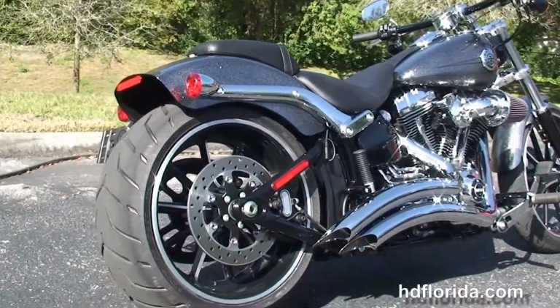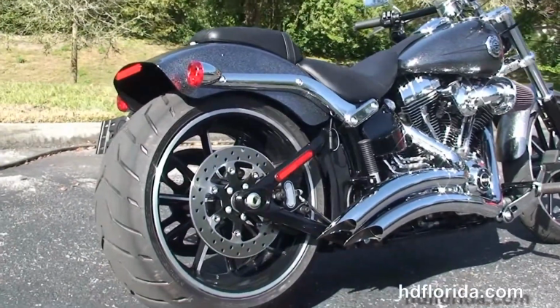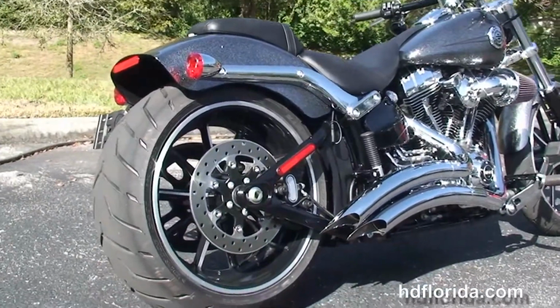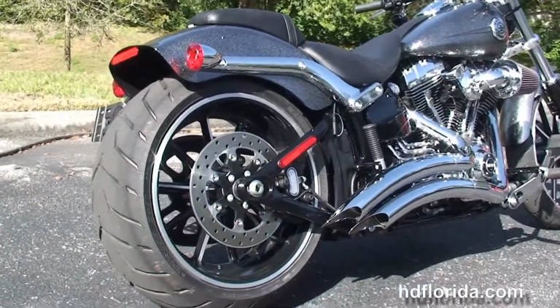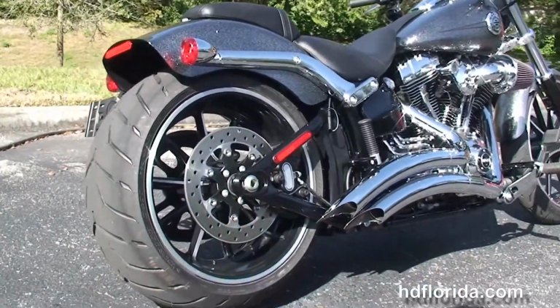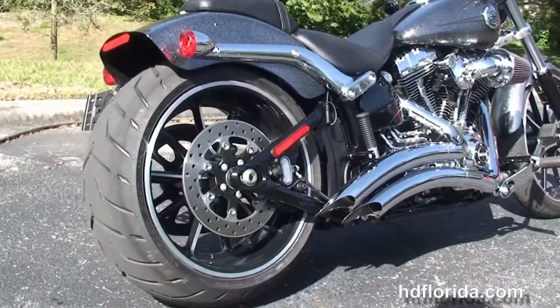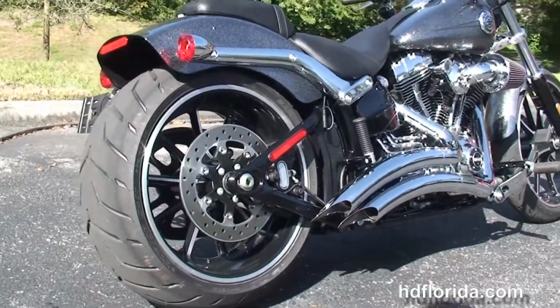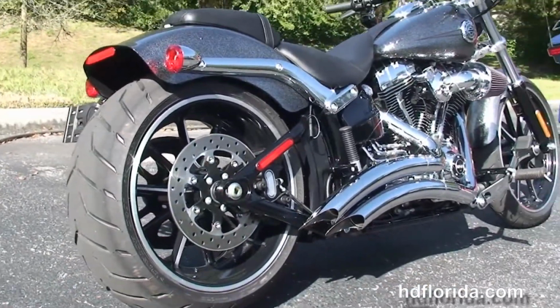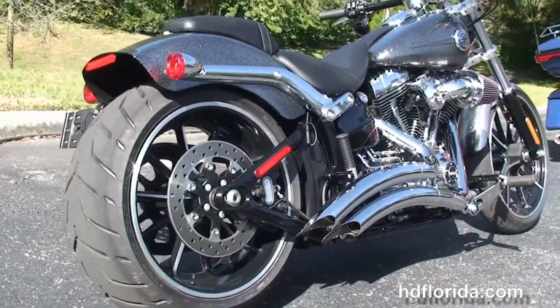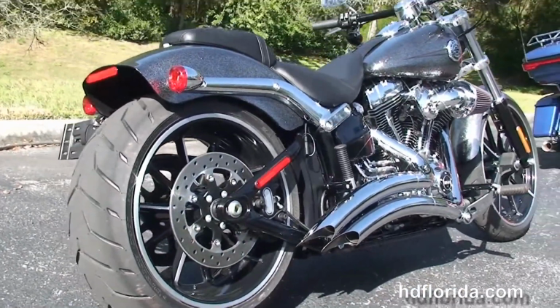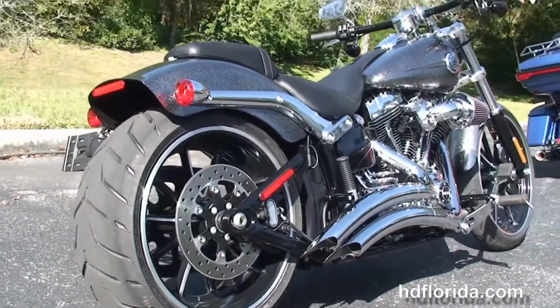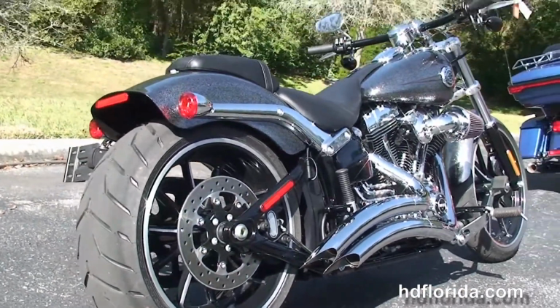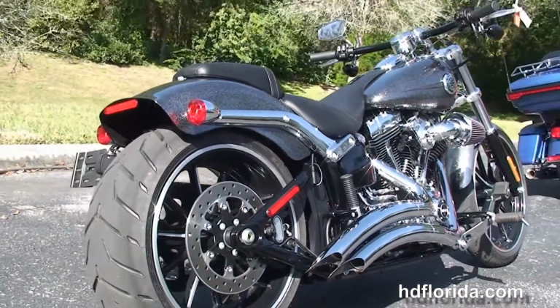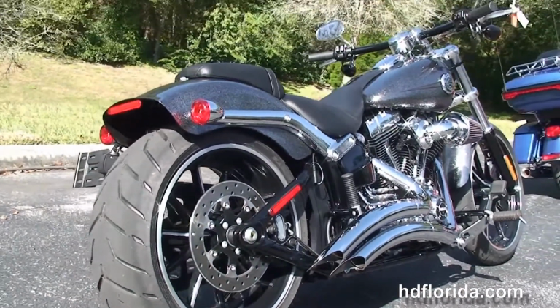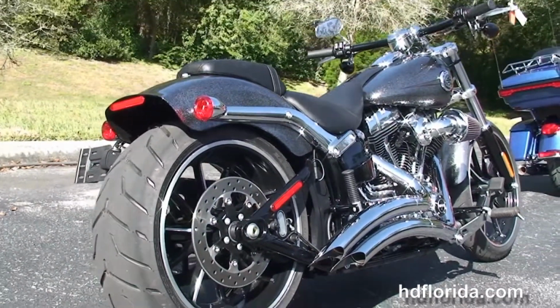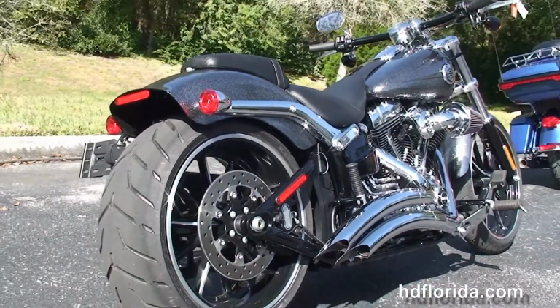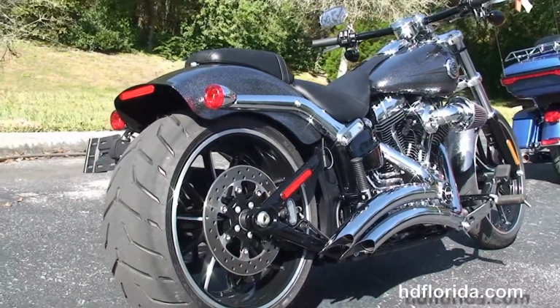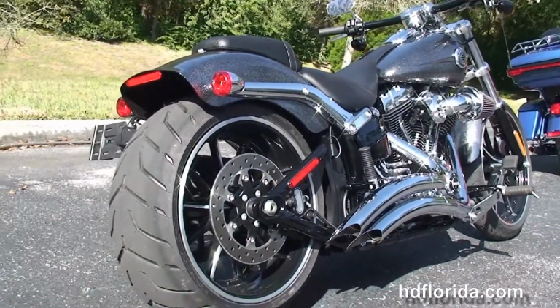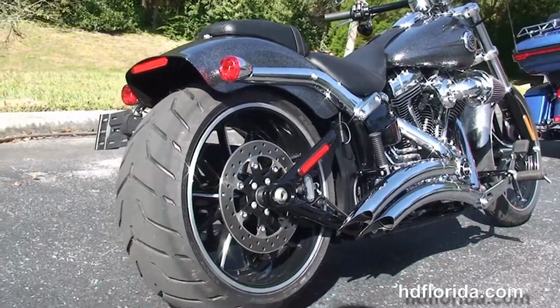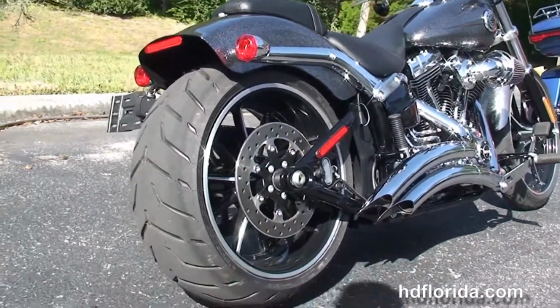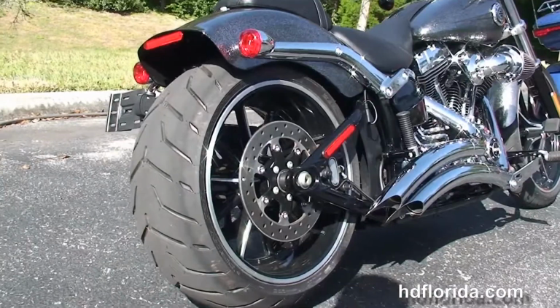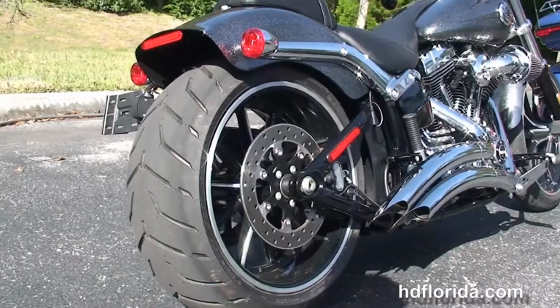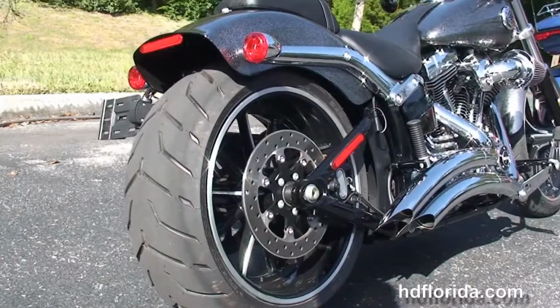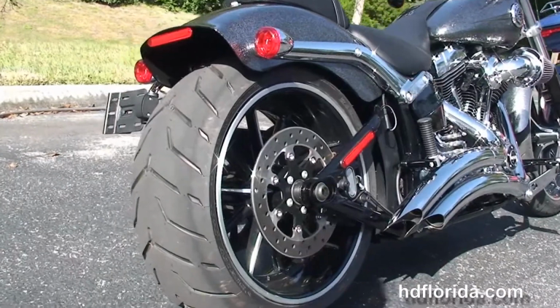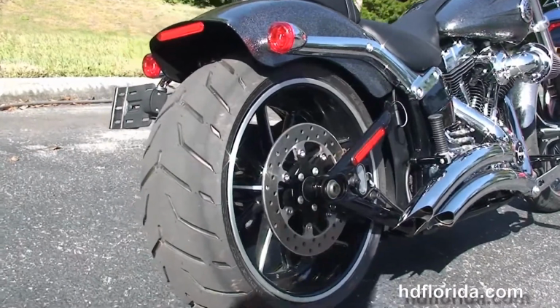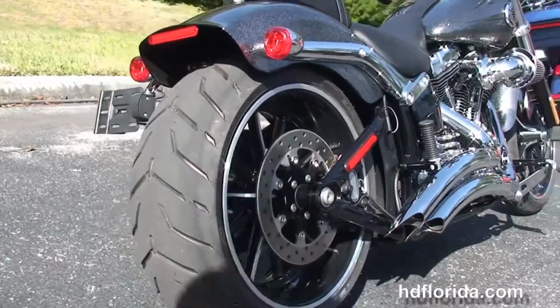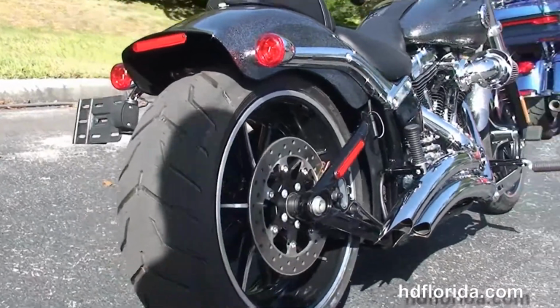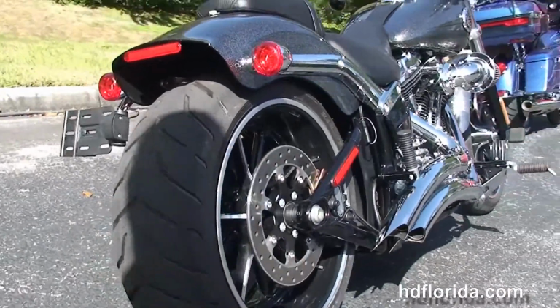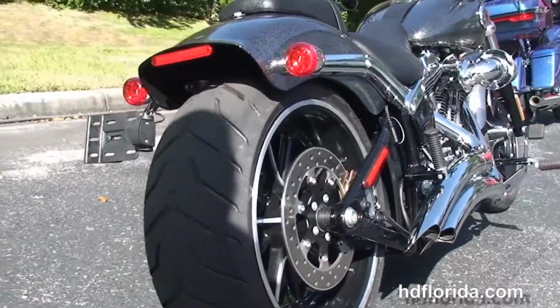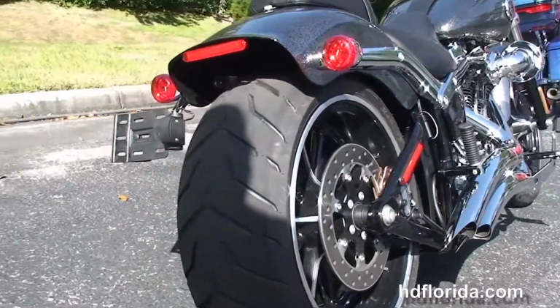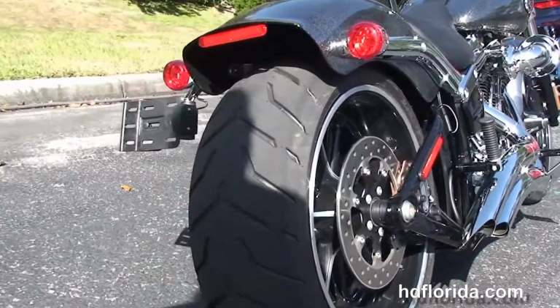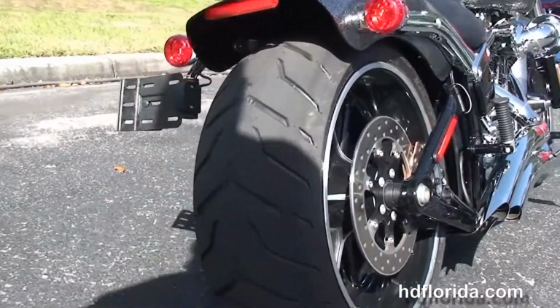the Stage 1 Fuel Mapping, Screaming Eagle Race Tuner, and a set of Vance & Hines Big Radius Downturn Exhaust.